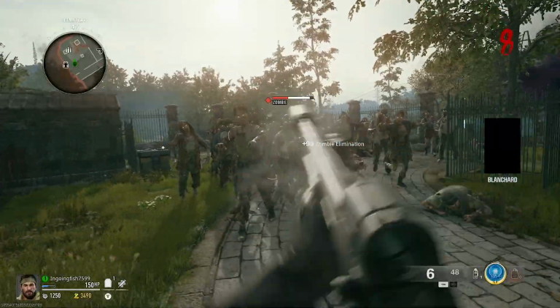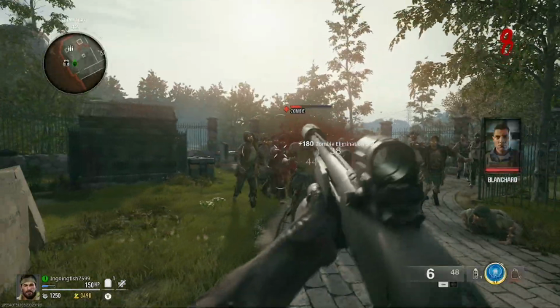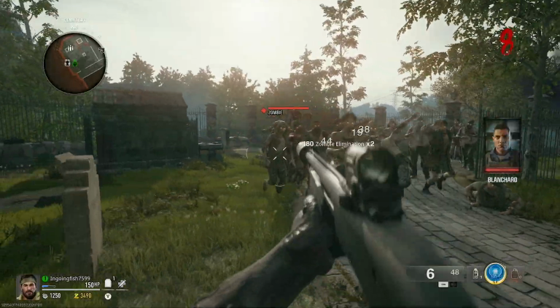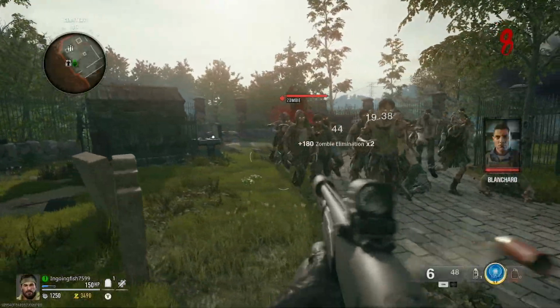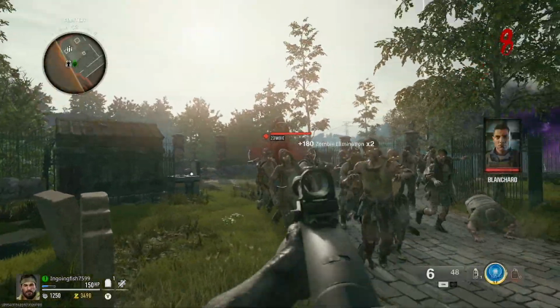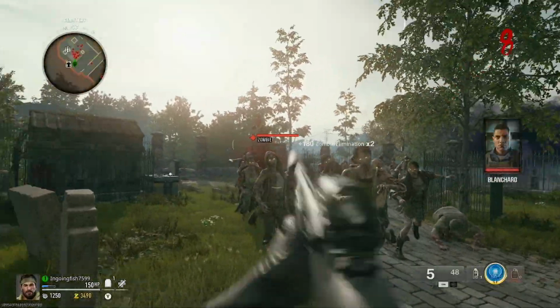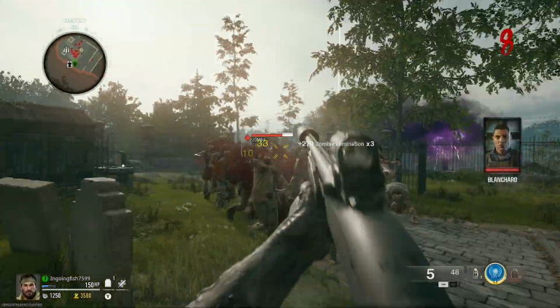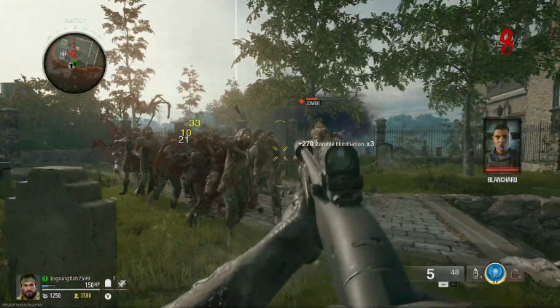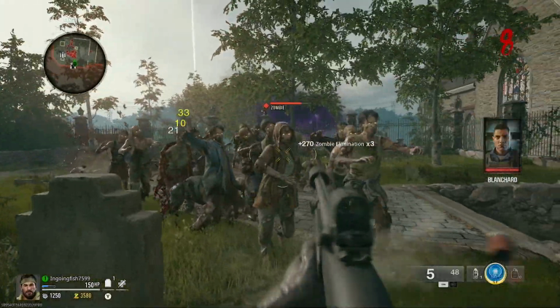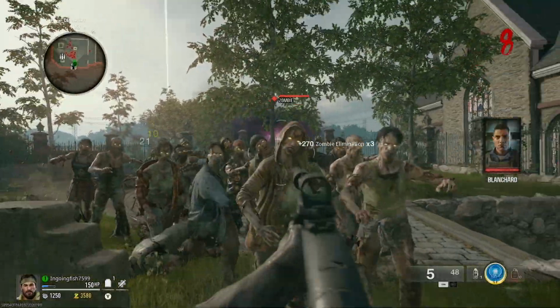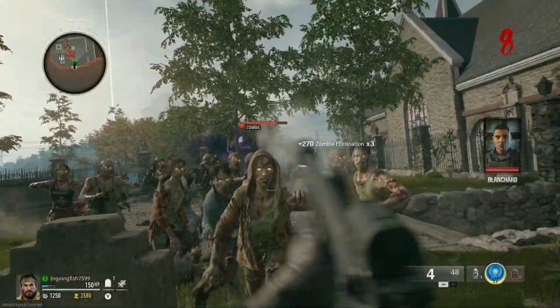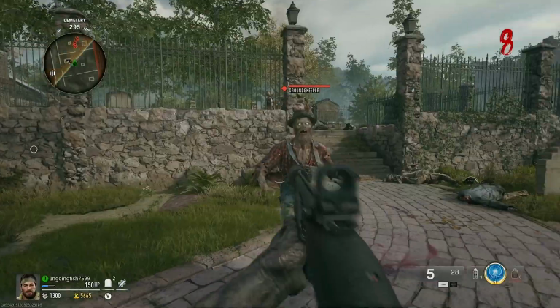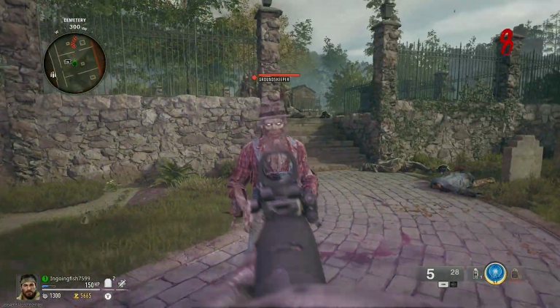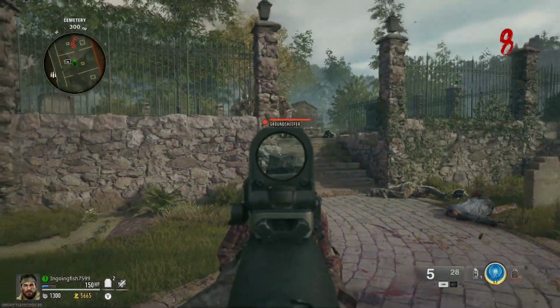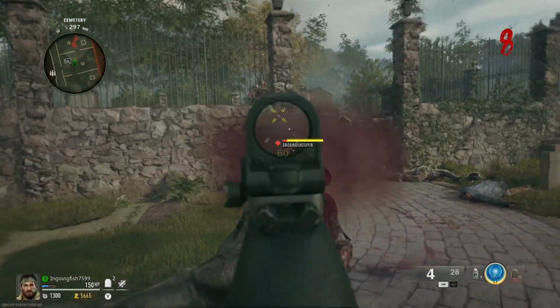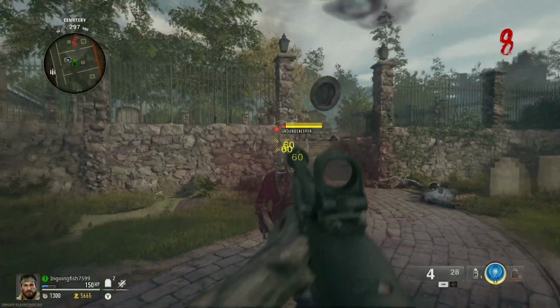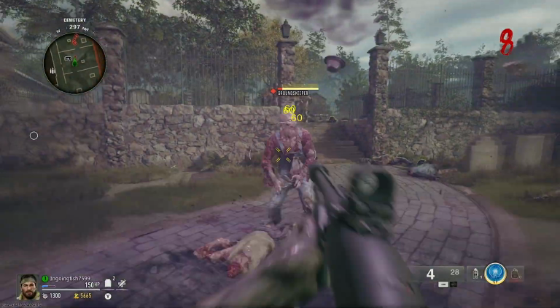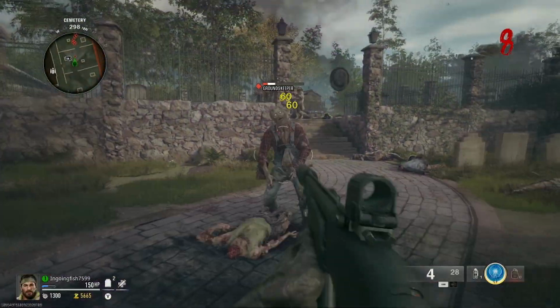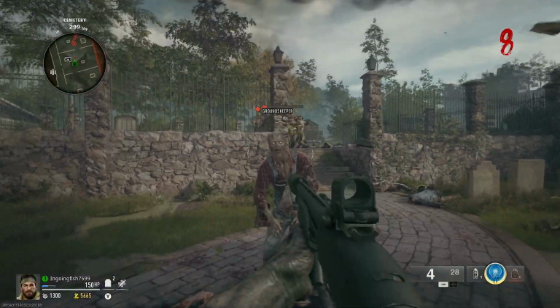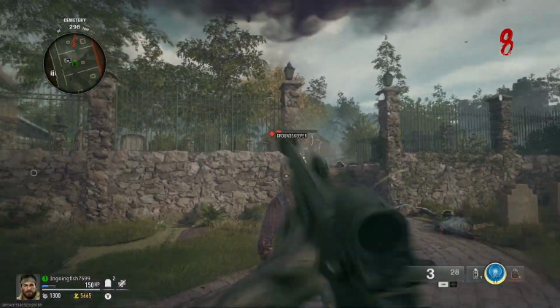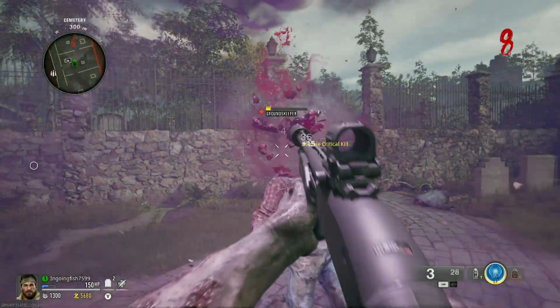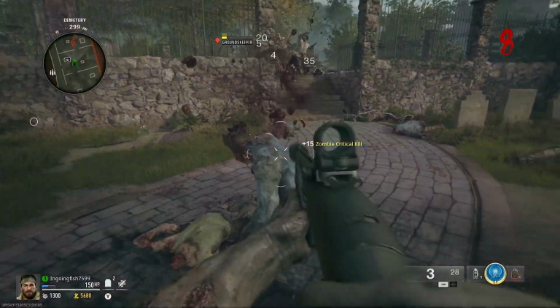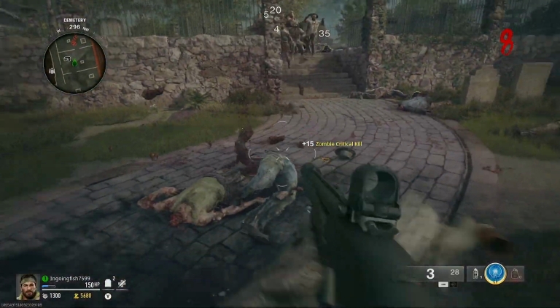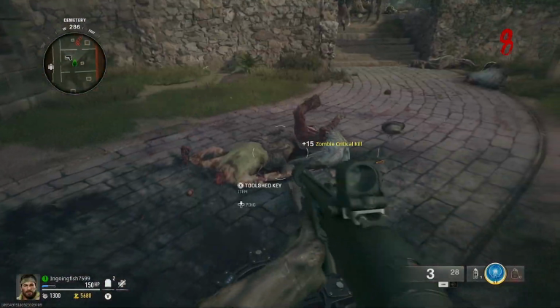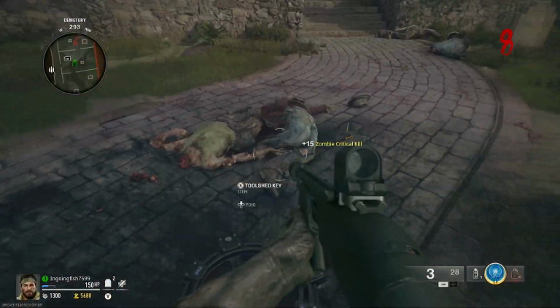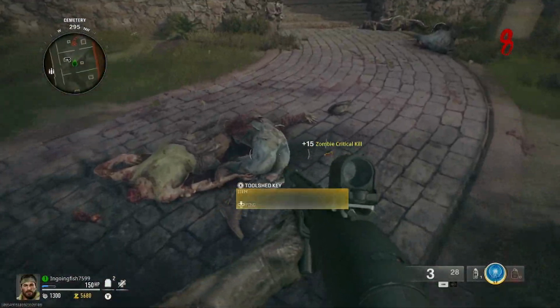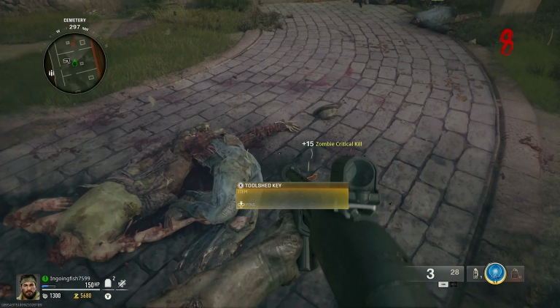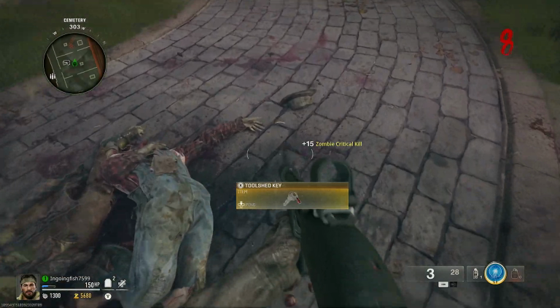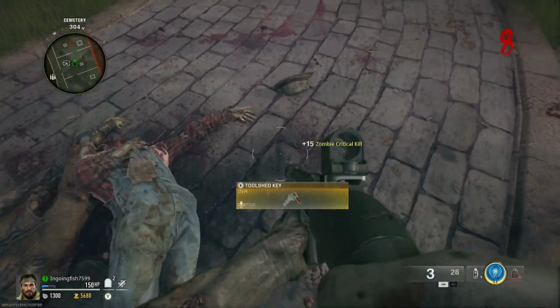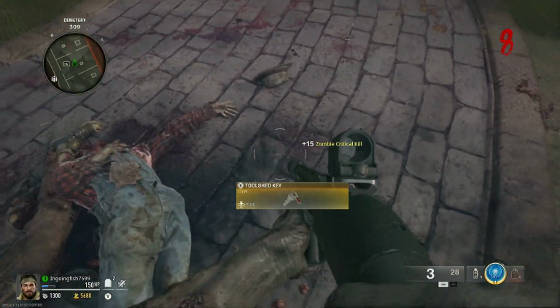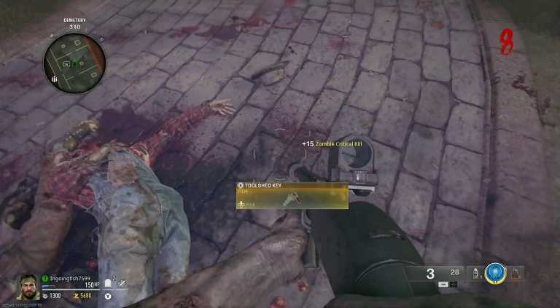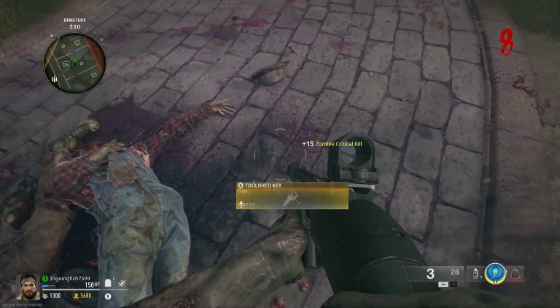Then you want to come to the graveyard. There's going to be this zombie that spawns in — you're going to kill him and he's going to drop this key piece.